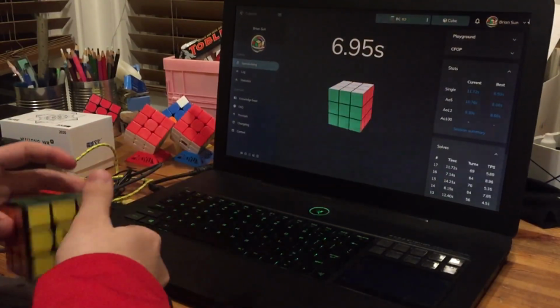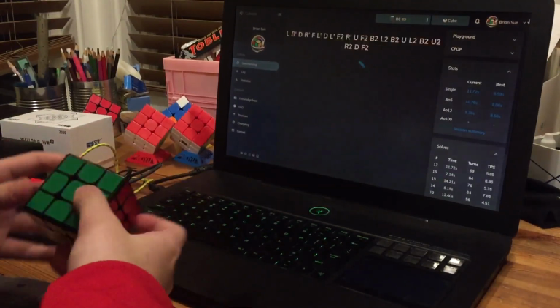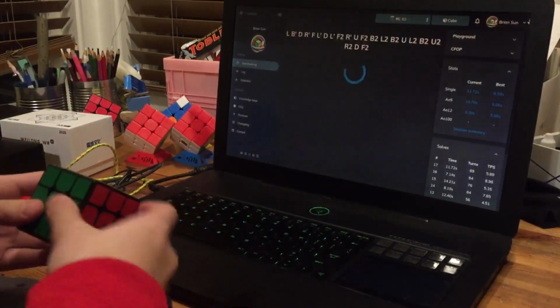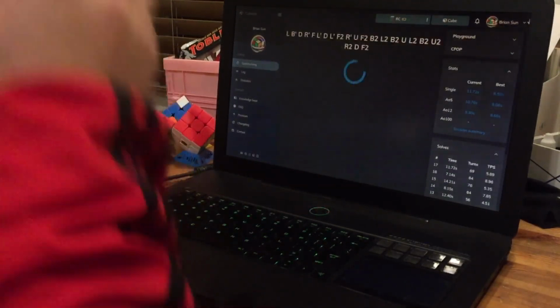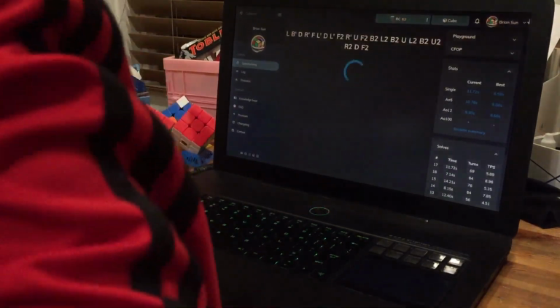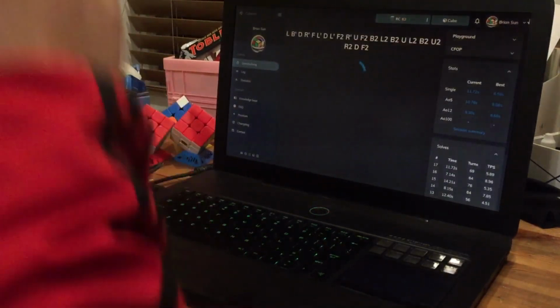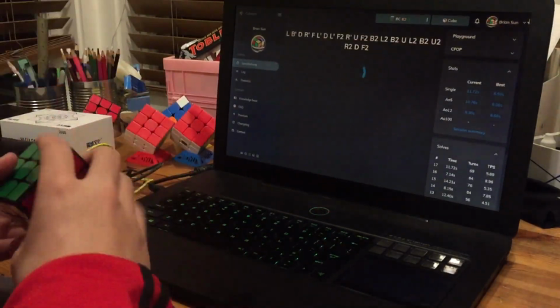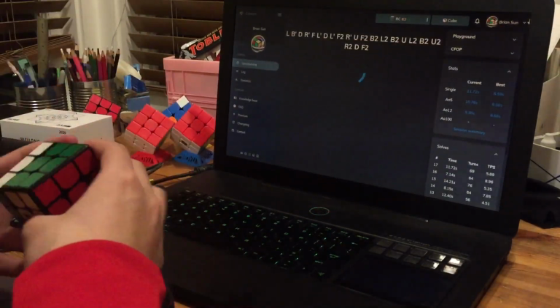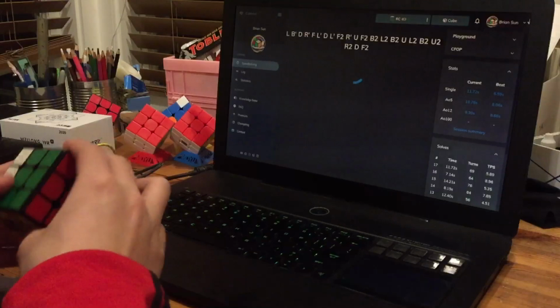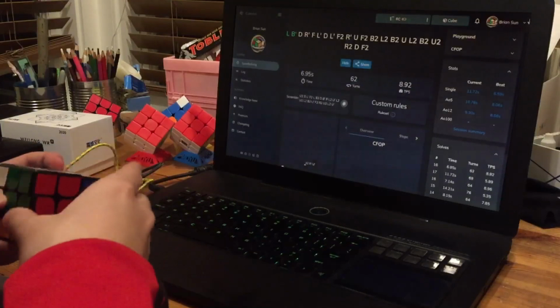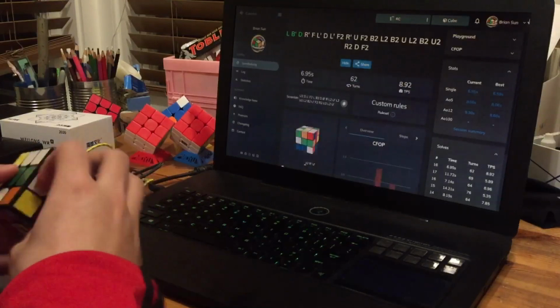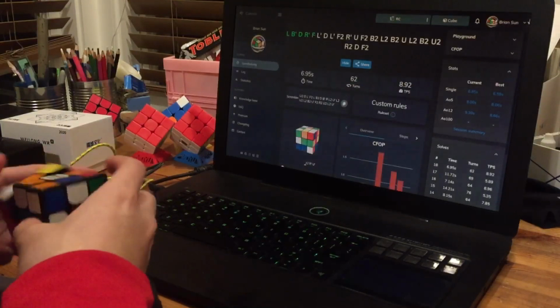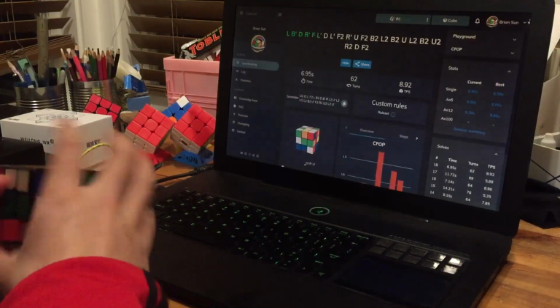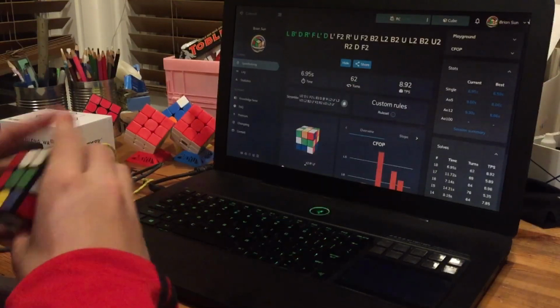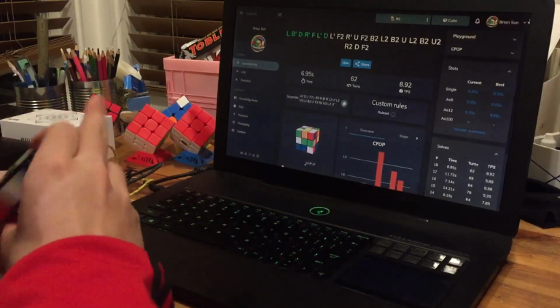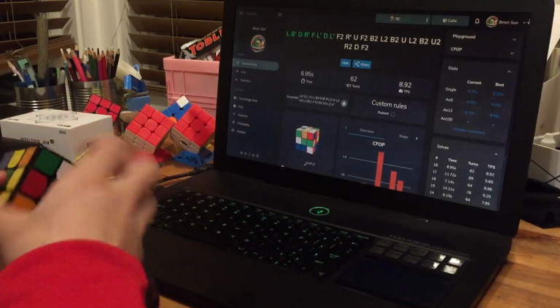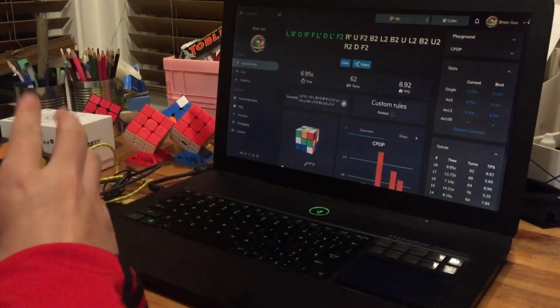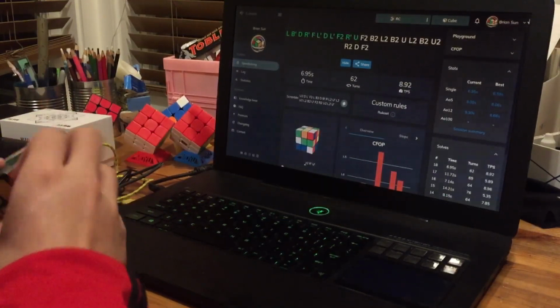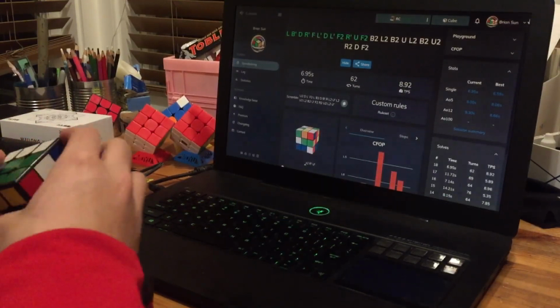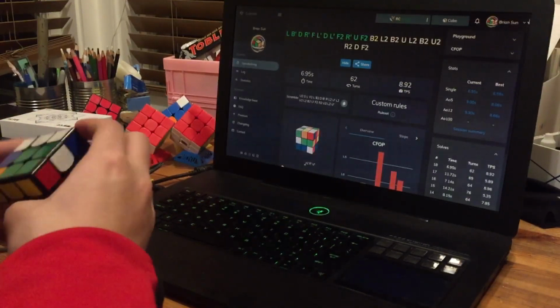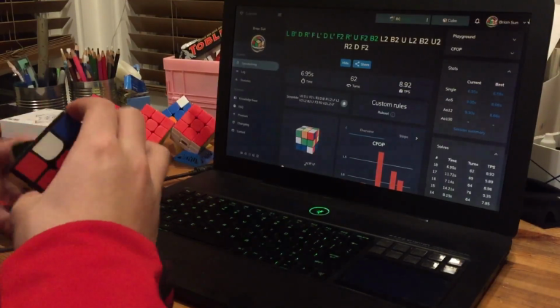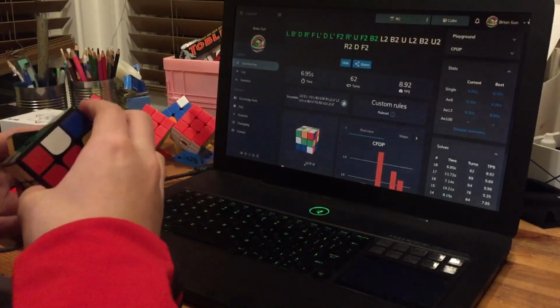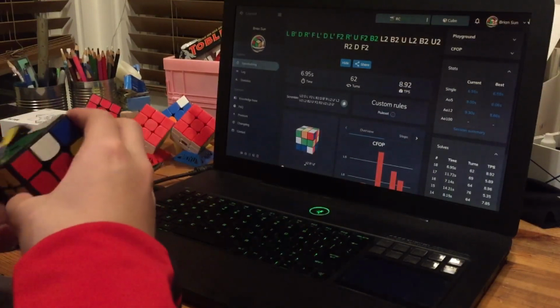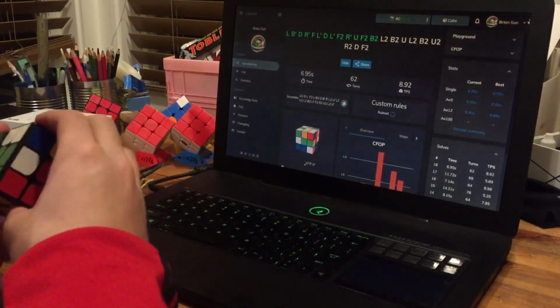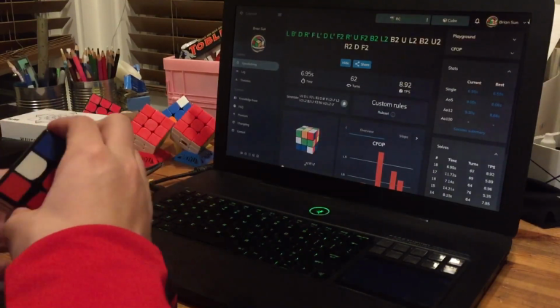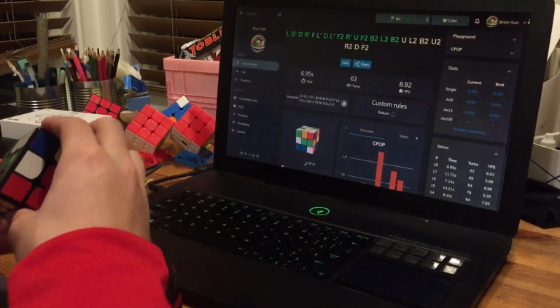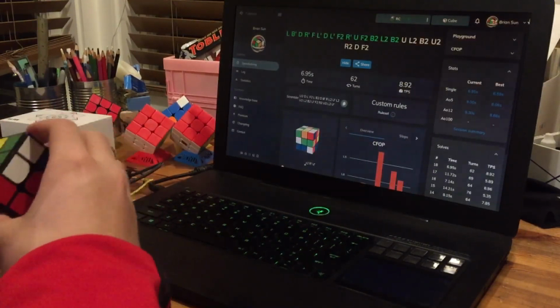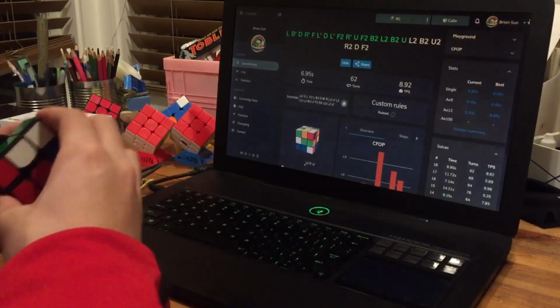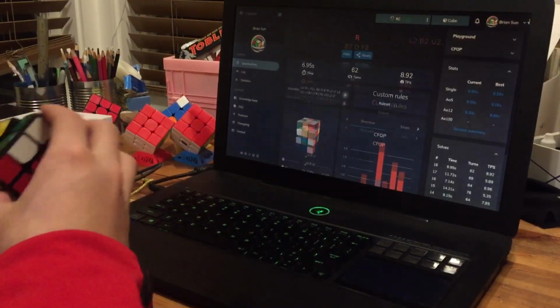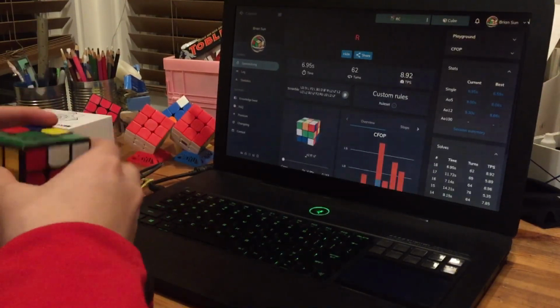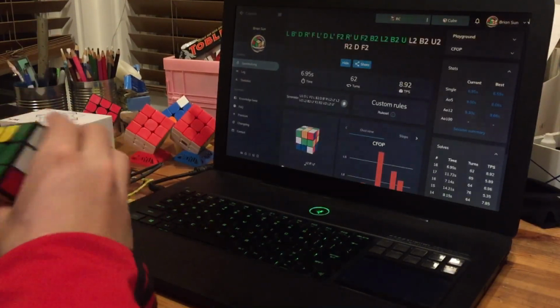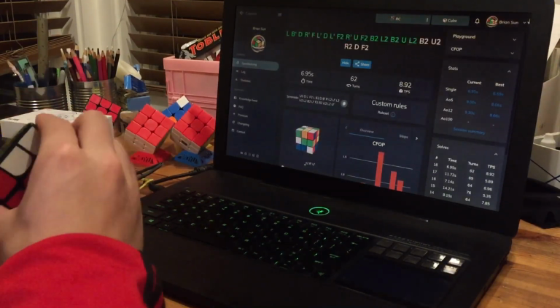Oh, that's decent. Messed up on second to last pair.